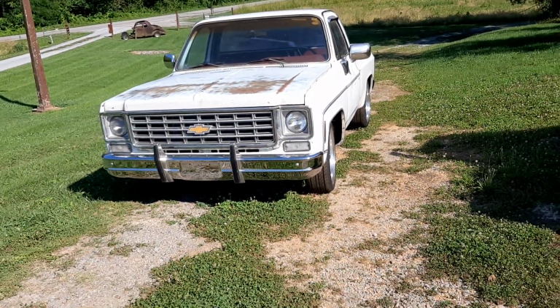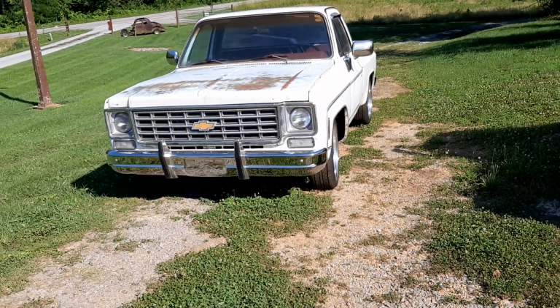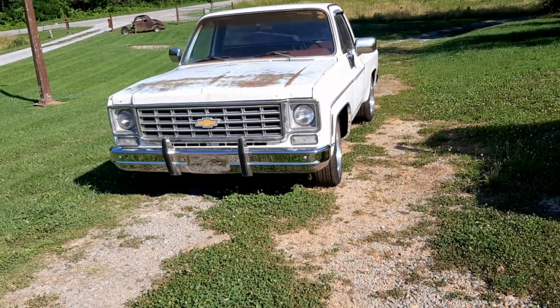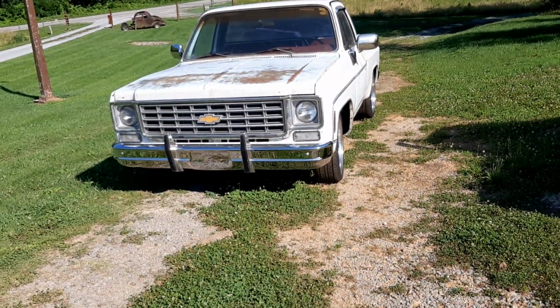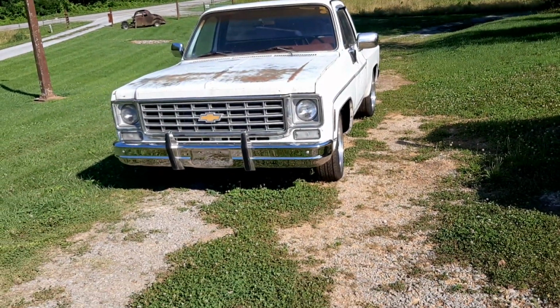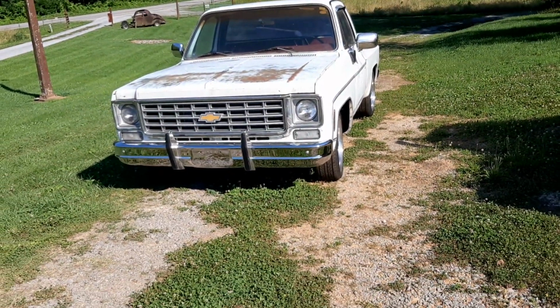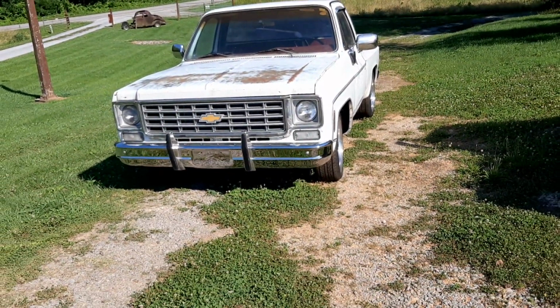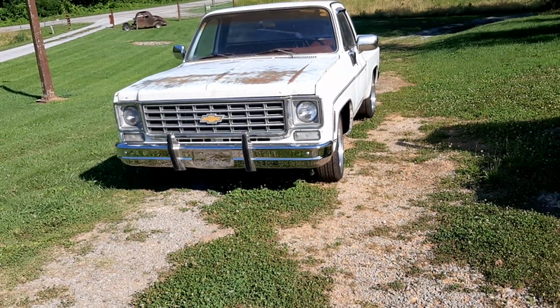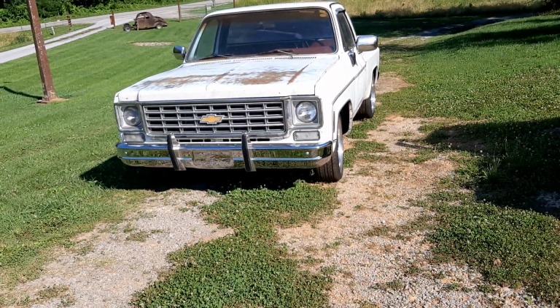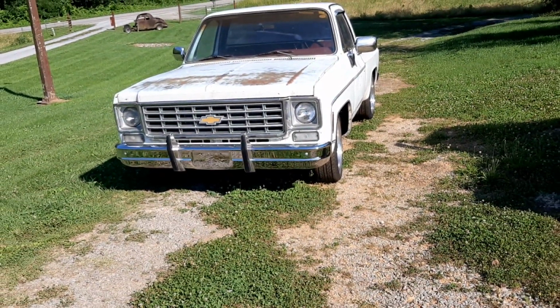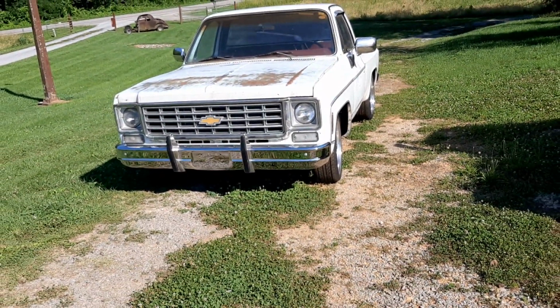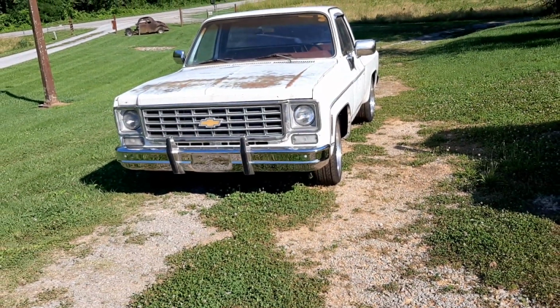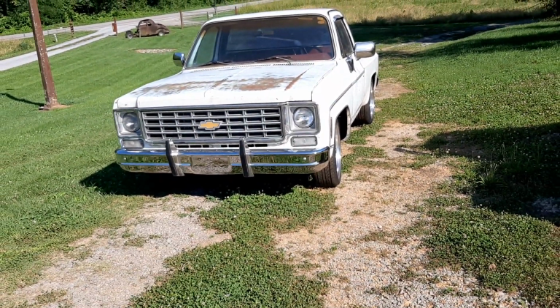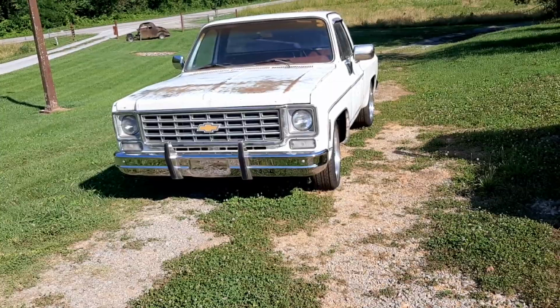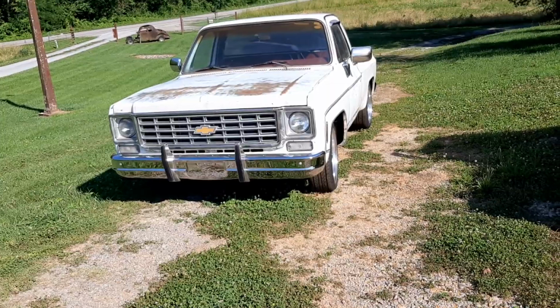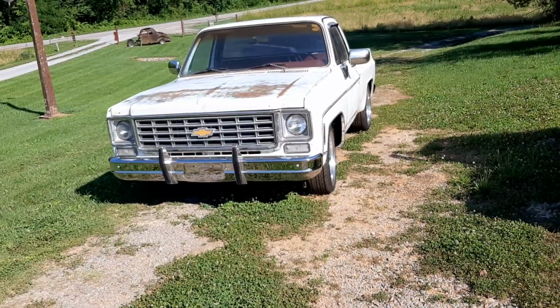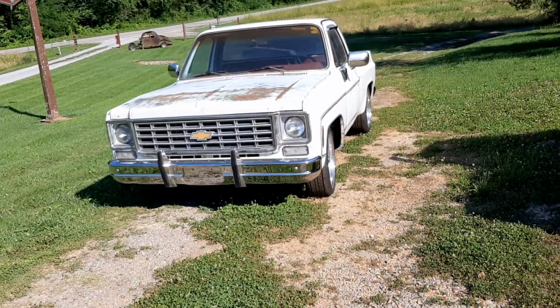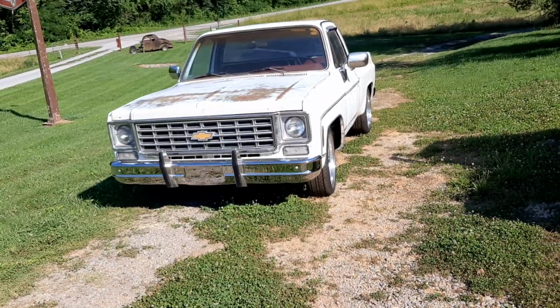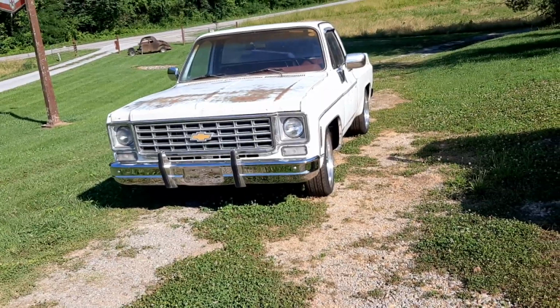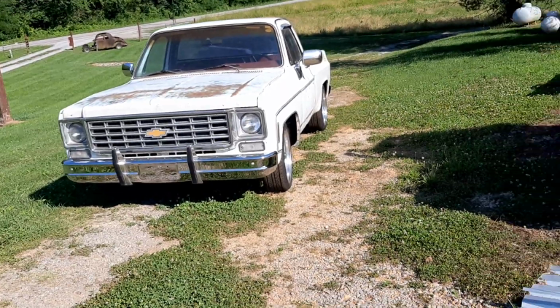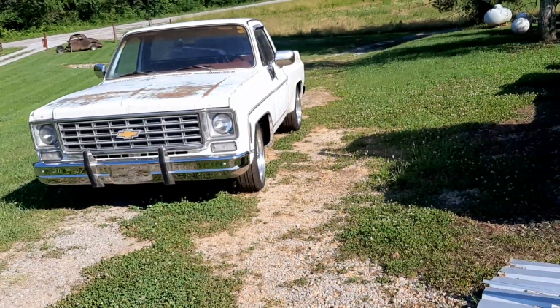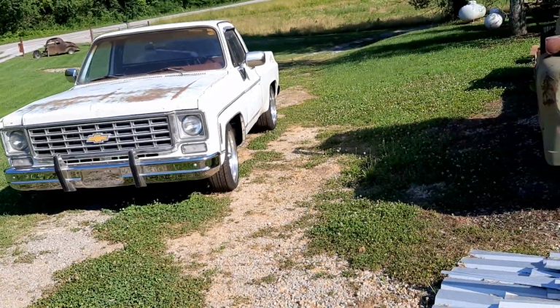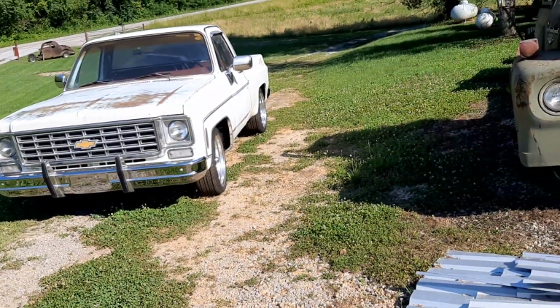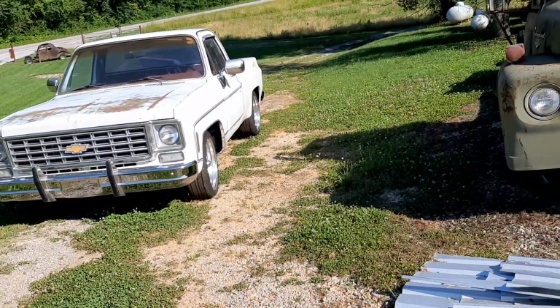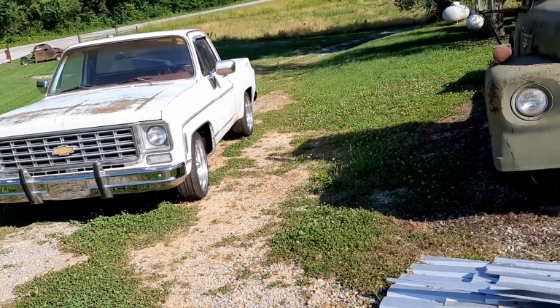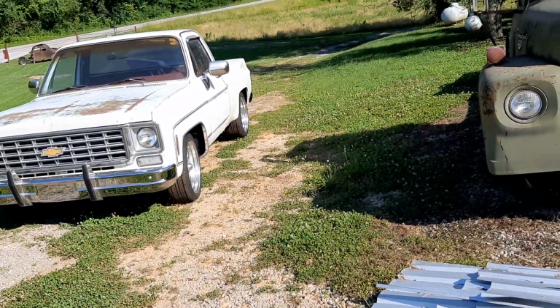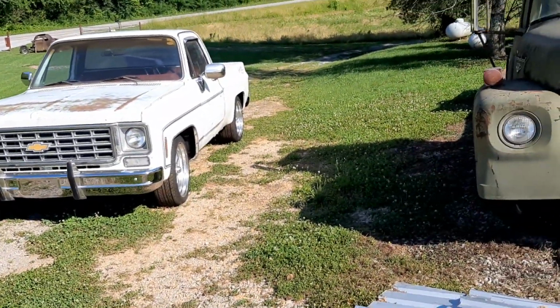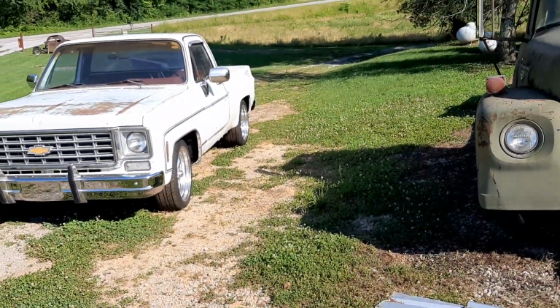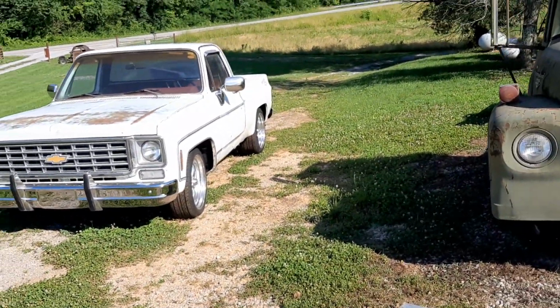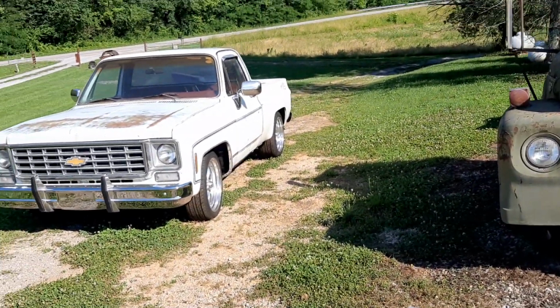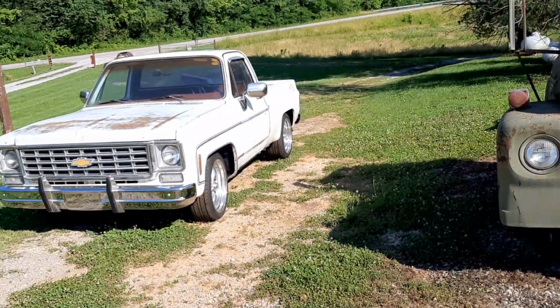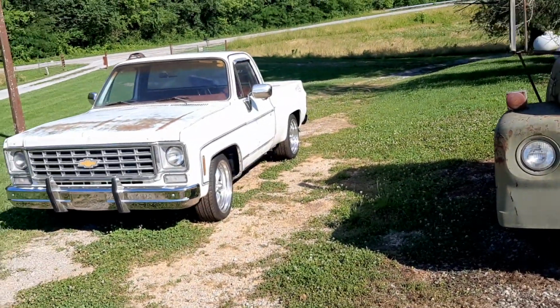Y'all have a great day. Thanks for watching this little bit. I appreciate it. Let me know what you think about old Billy James.